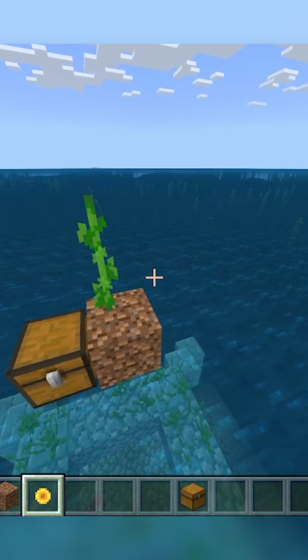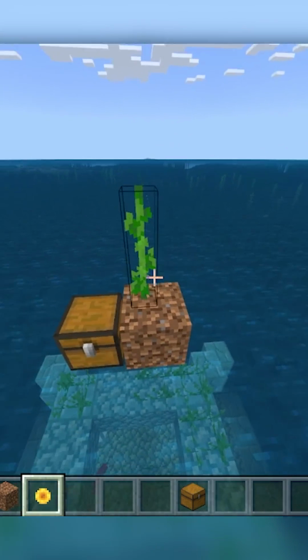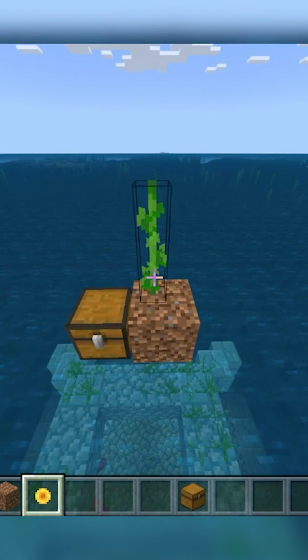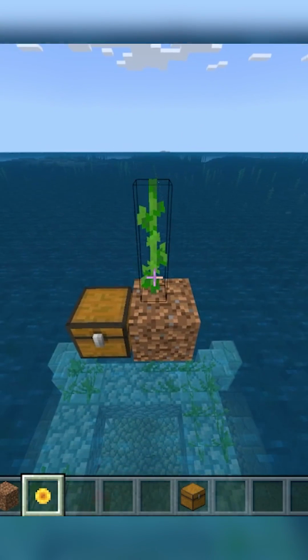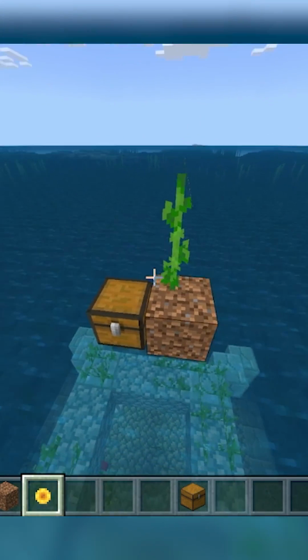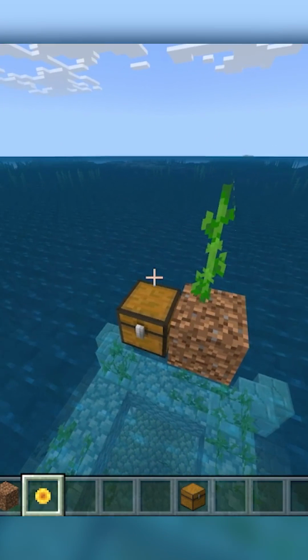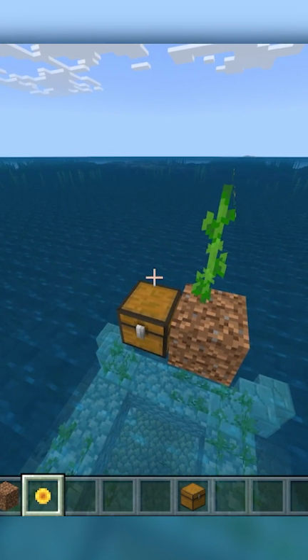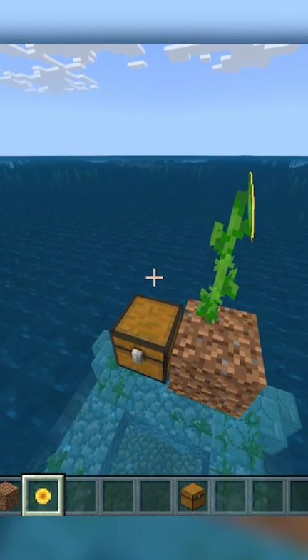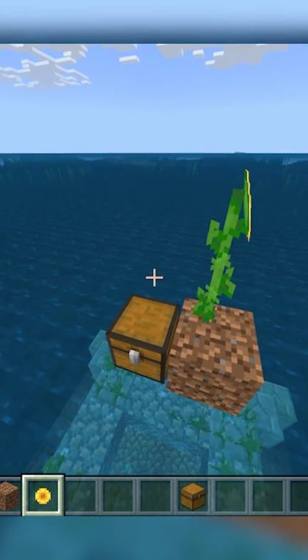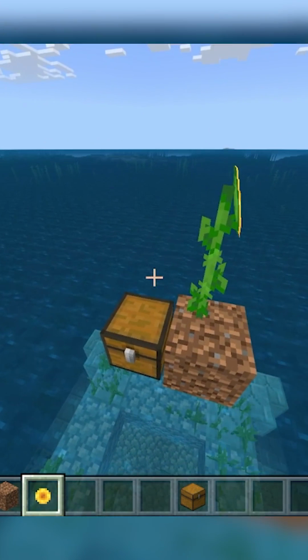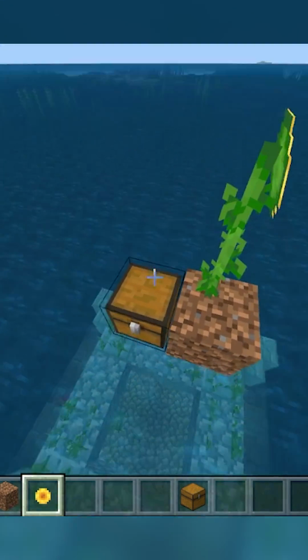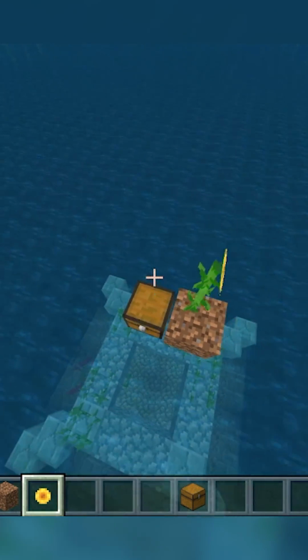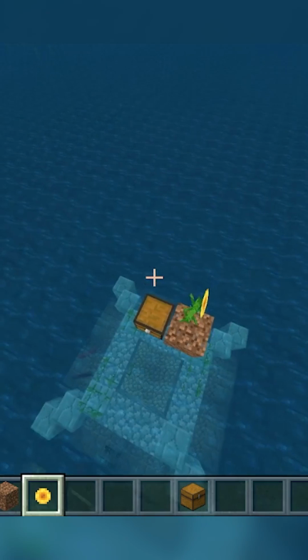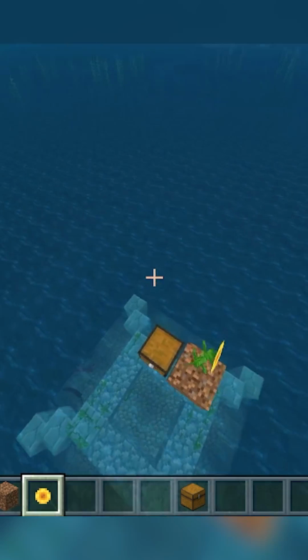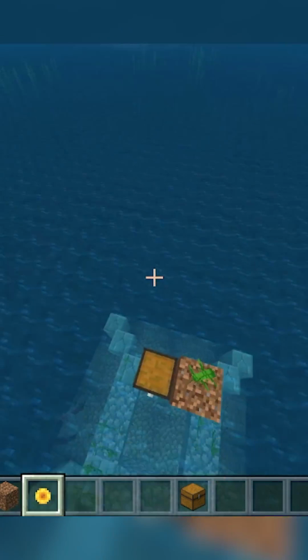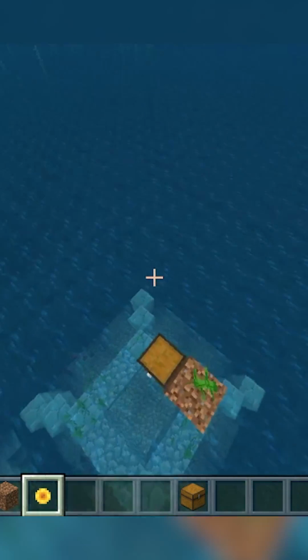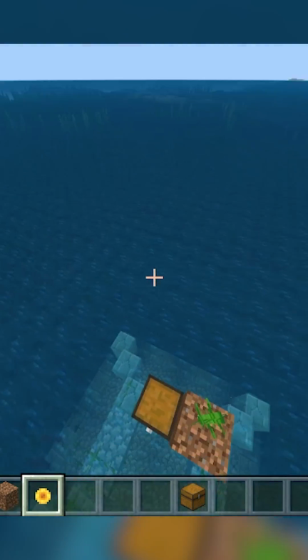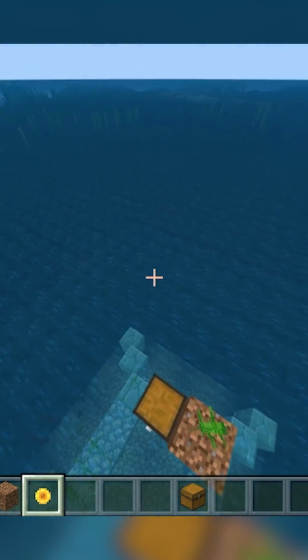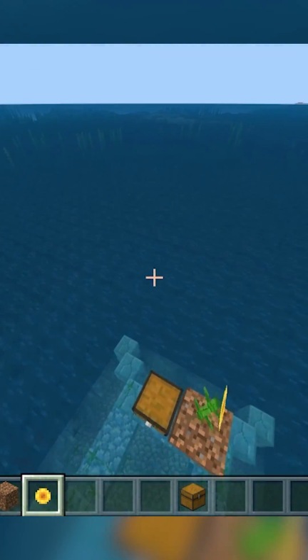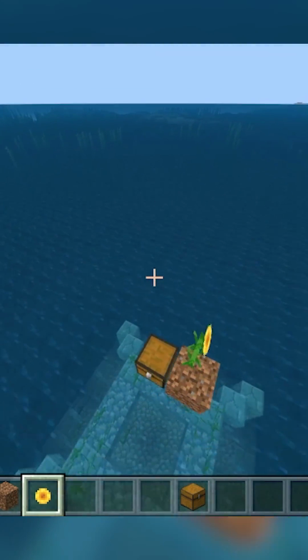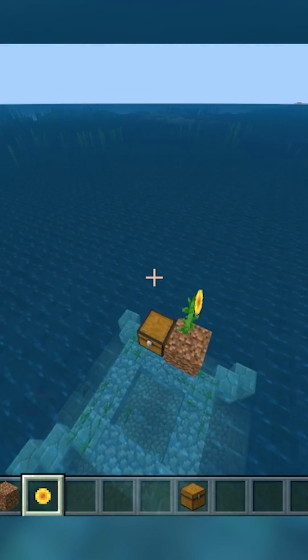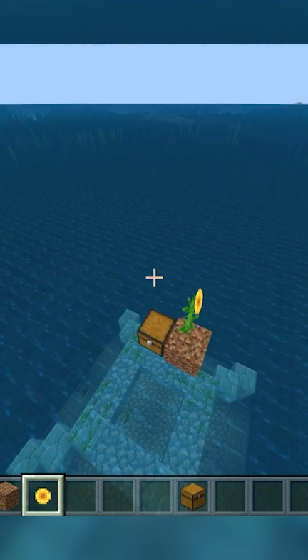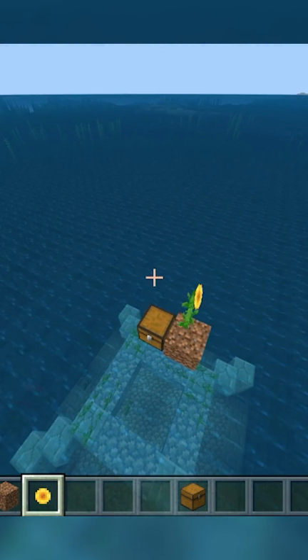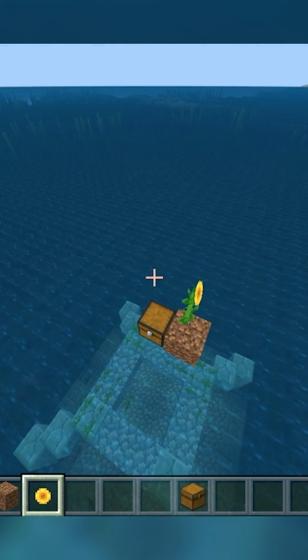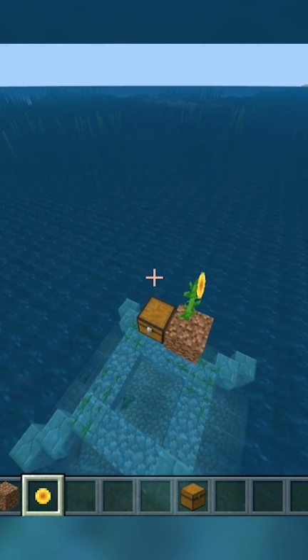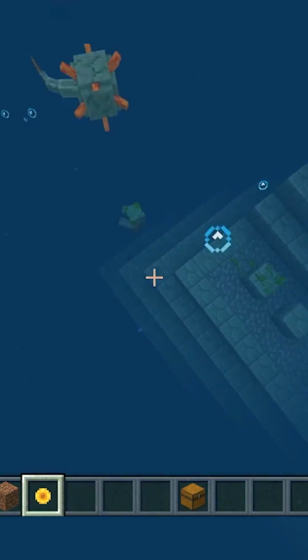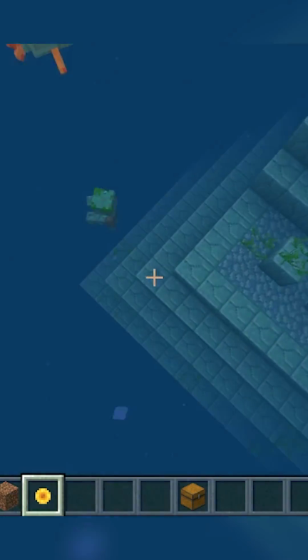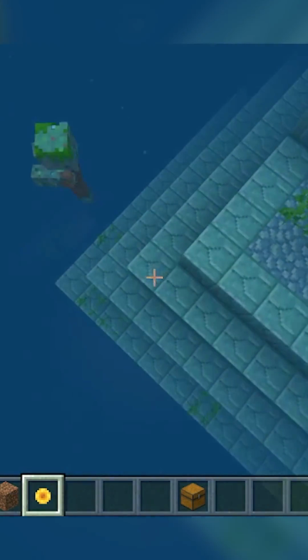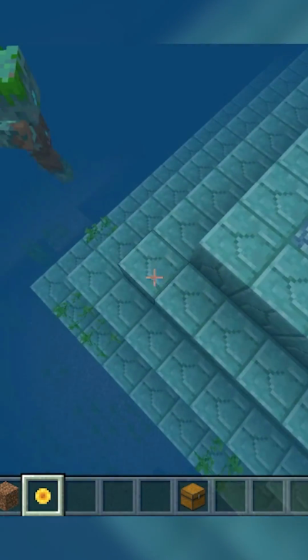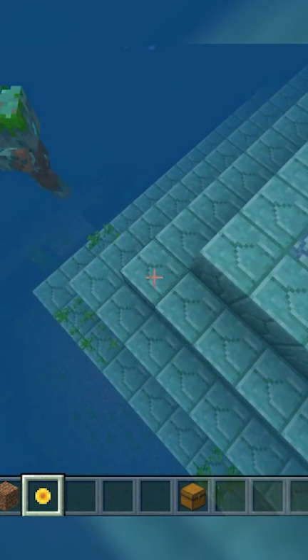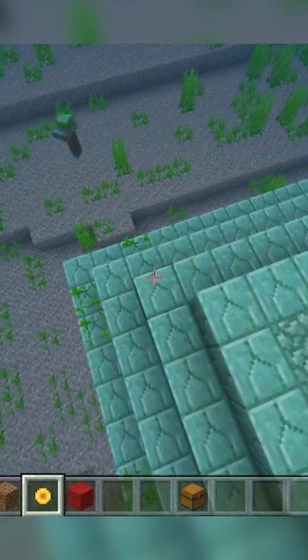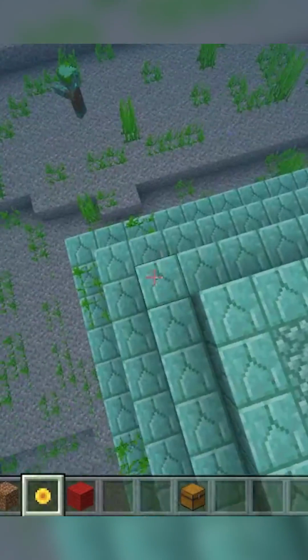Go to an ocean monument and find the northwest corner. I used a sunflower because it always faces east, so it's that way. First we'll find all the spawn spots.